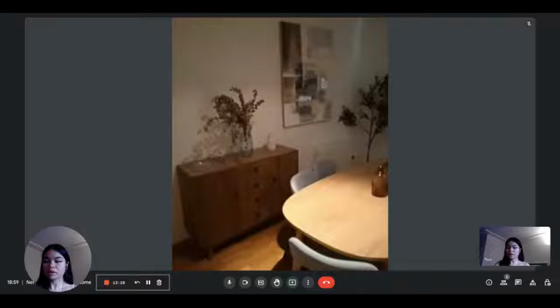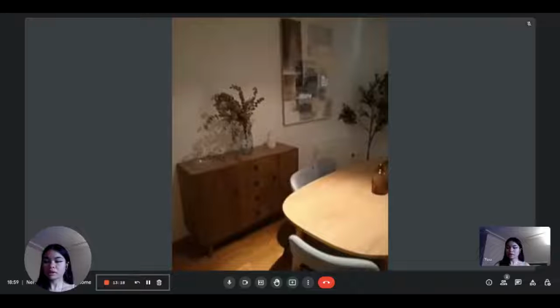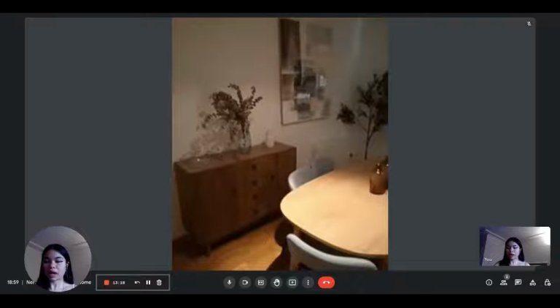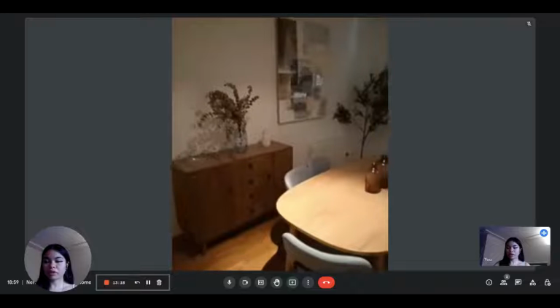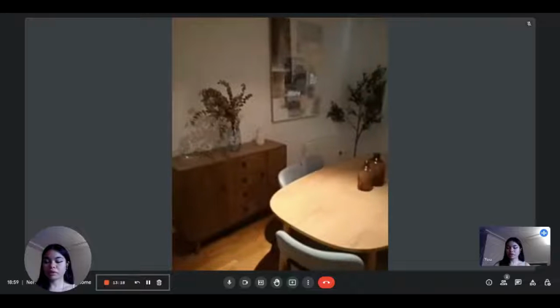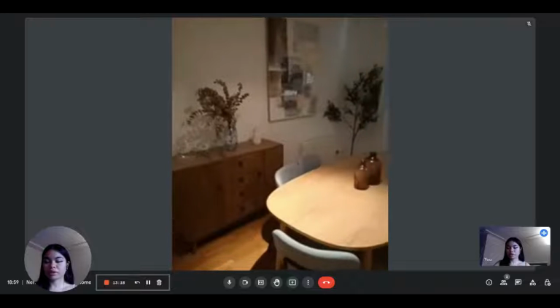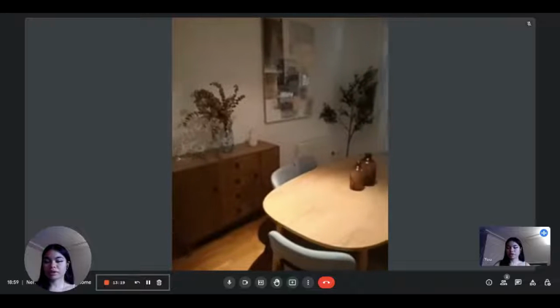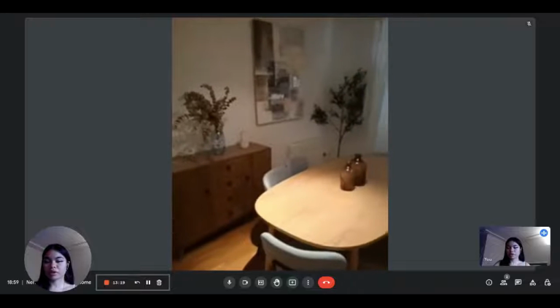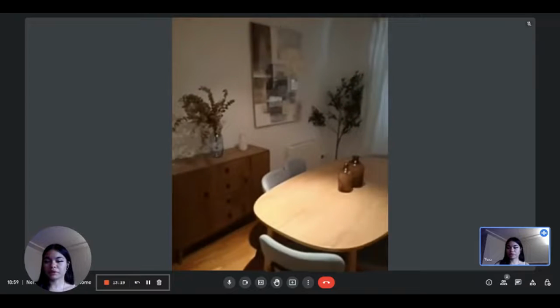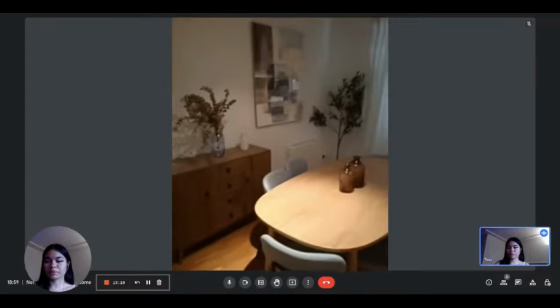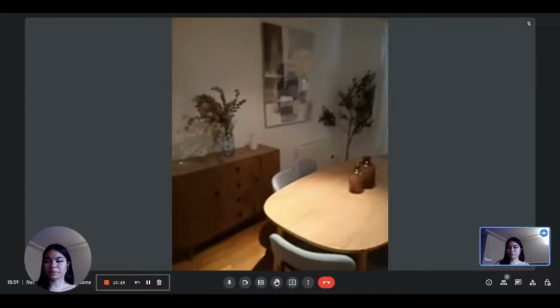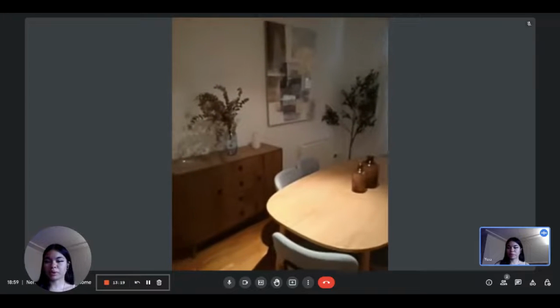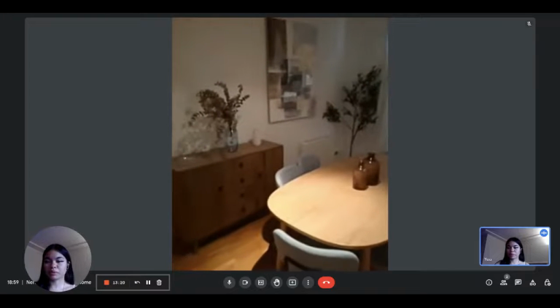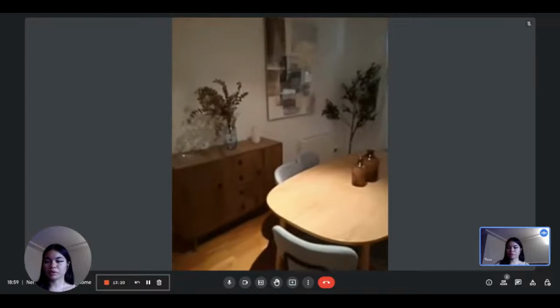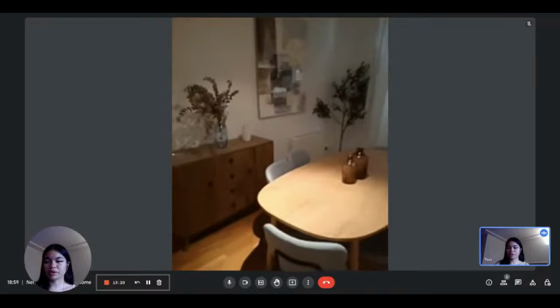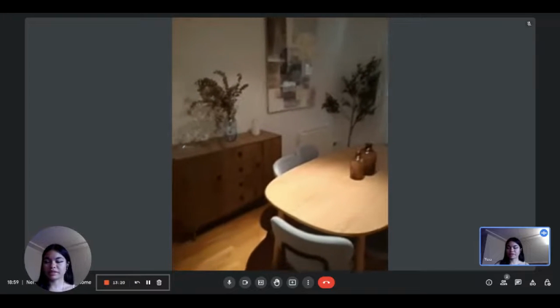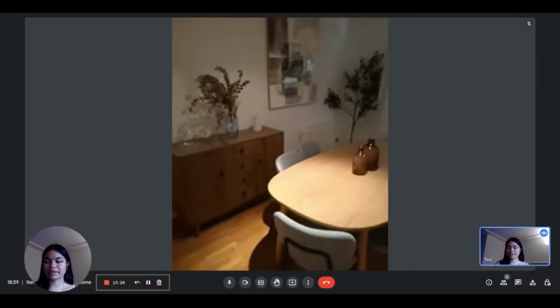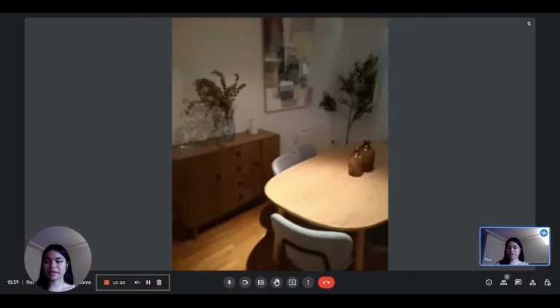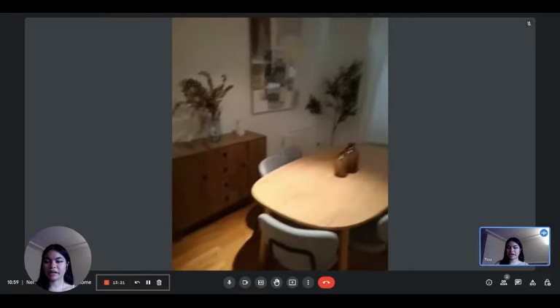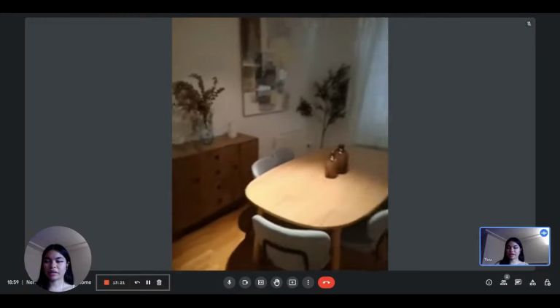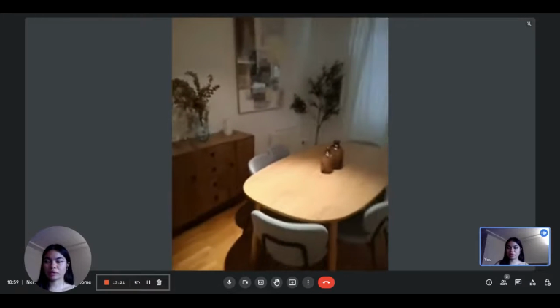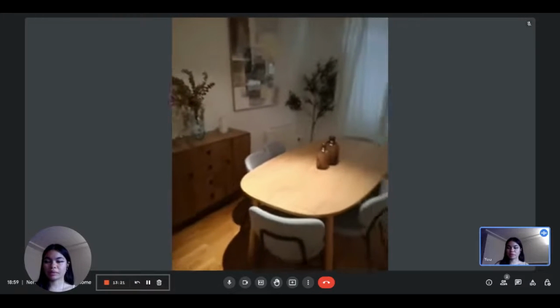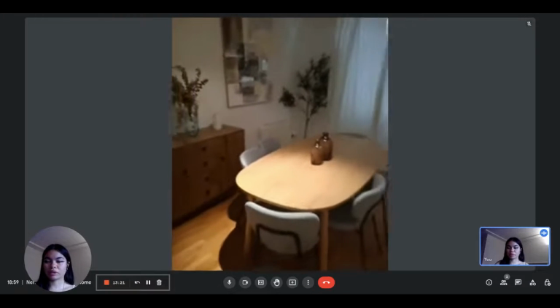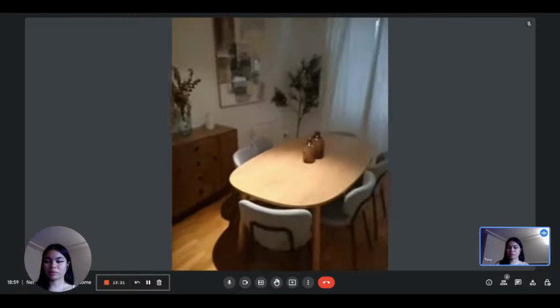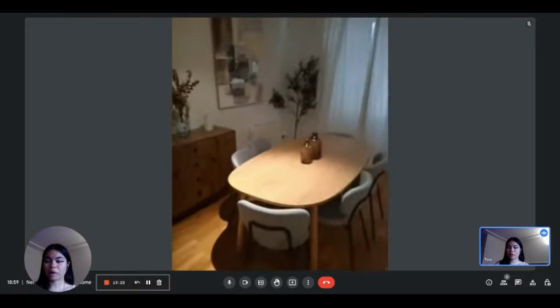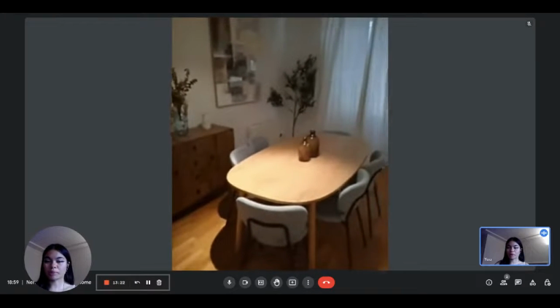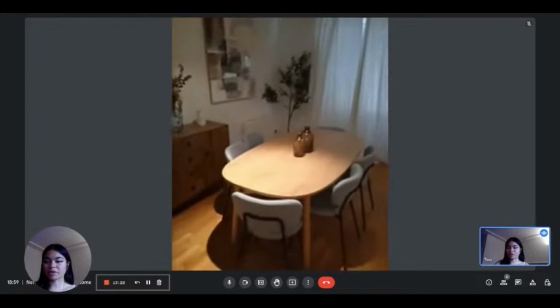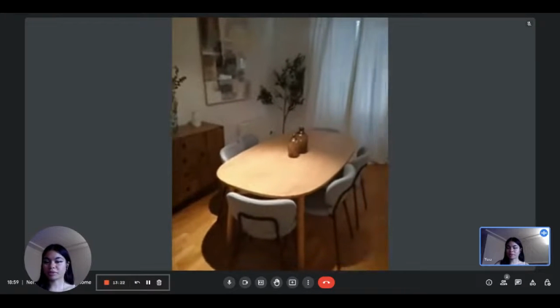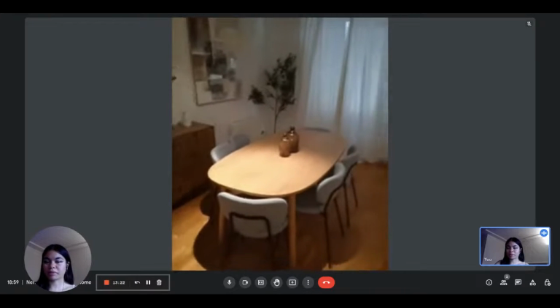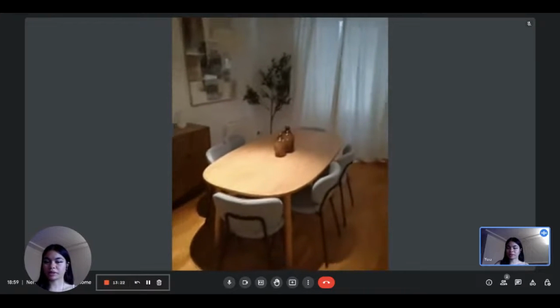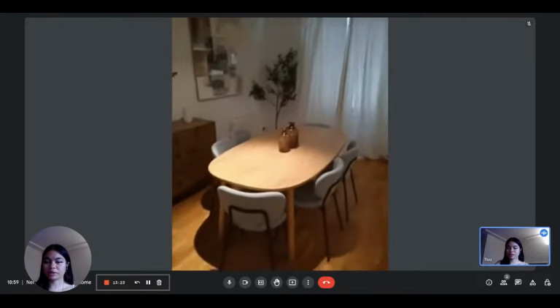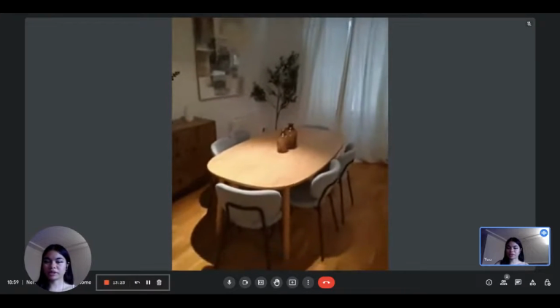Hi everyone, this is Lauren from Spotted Home. Today we are visiting a three-bedroom apartment situated in Madrid.